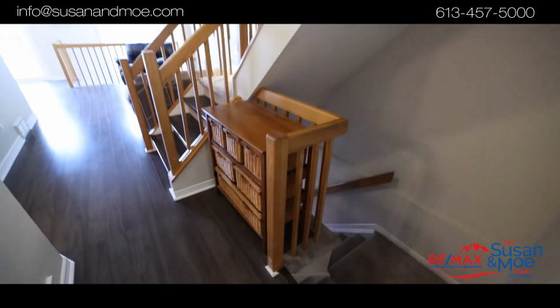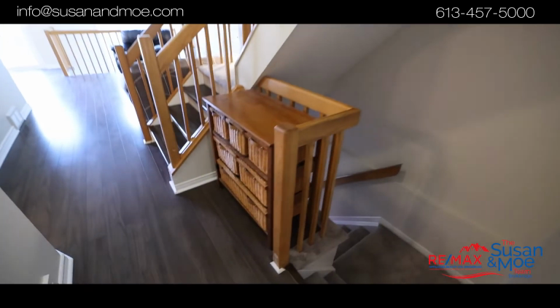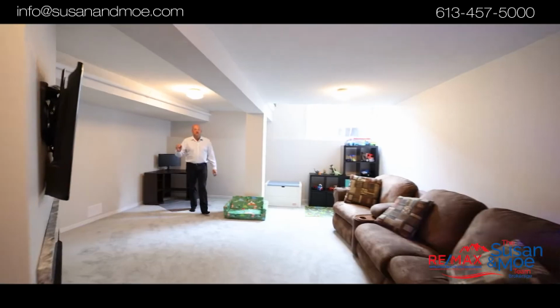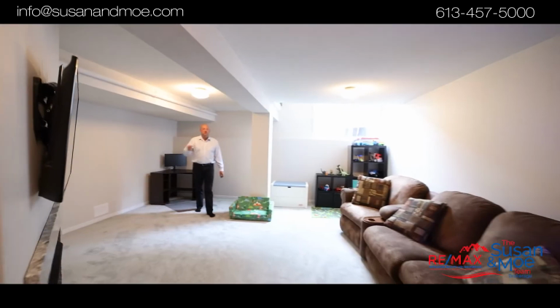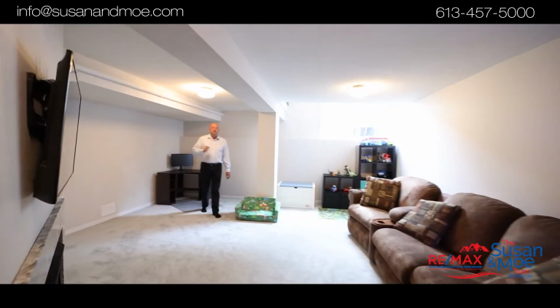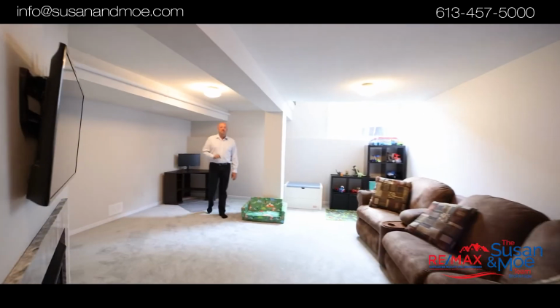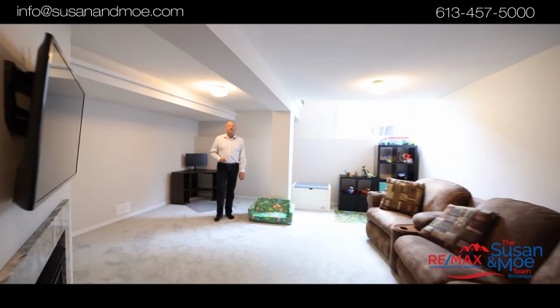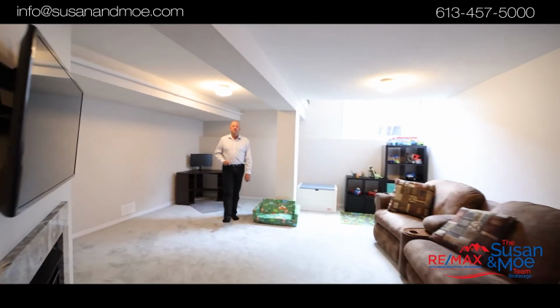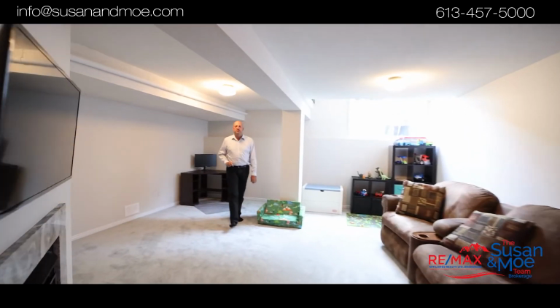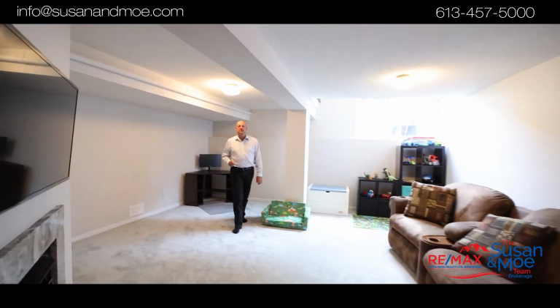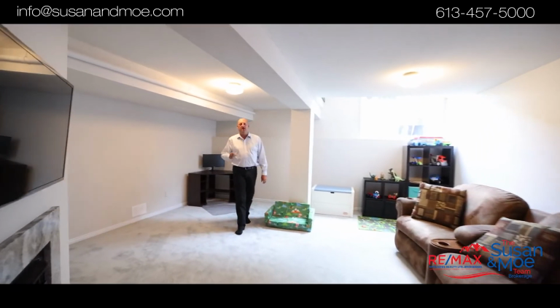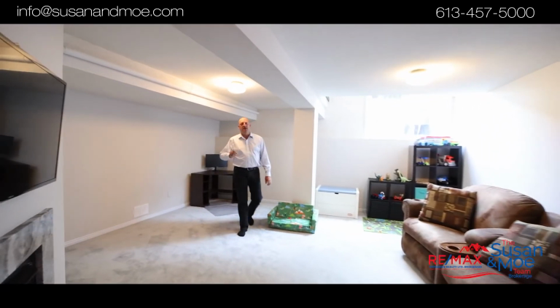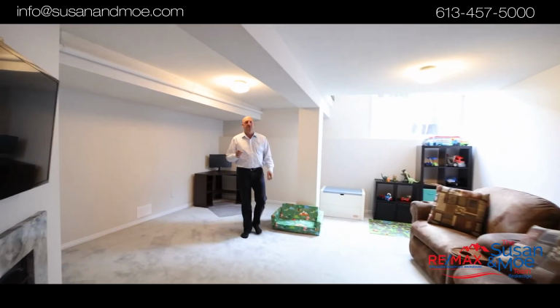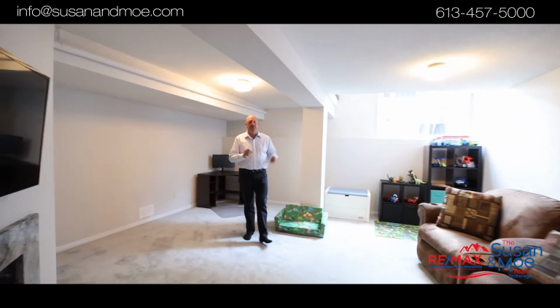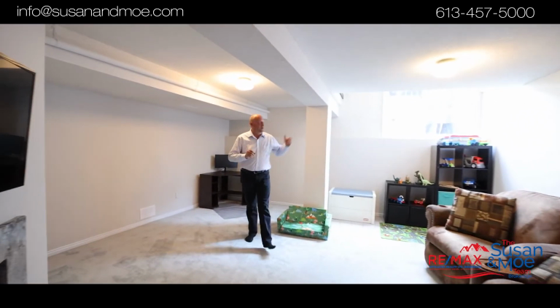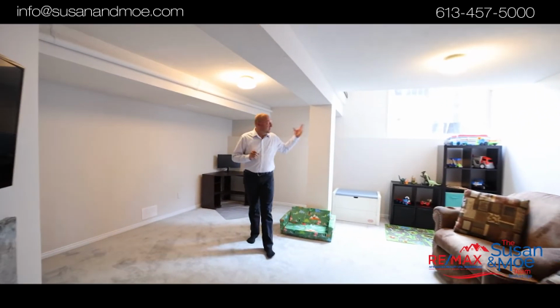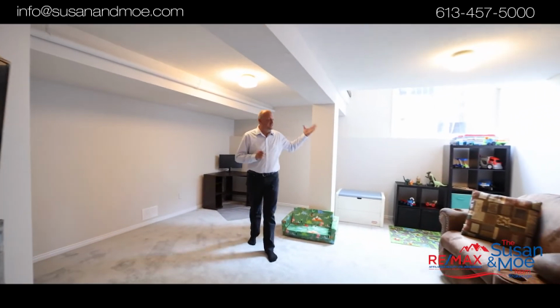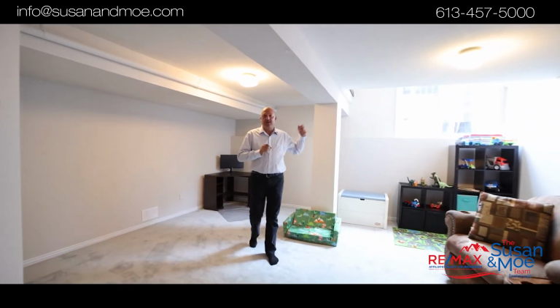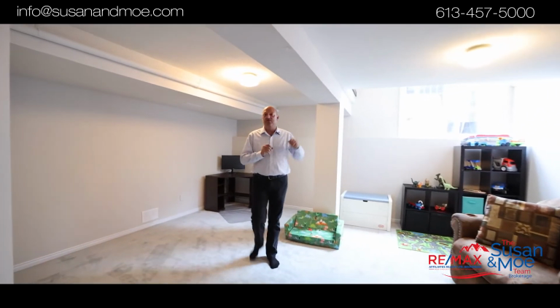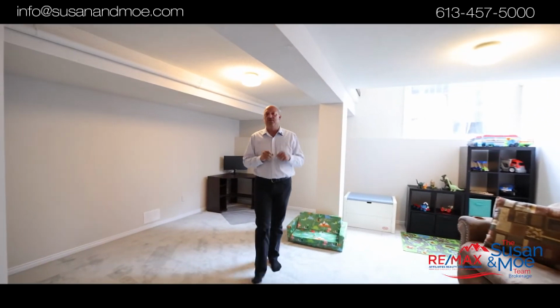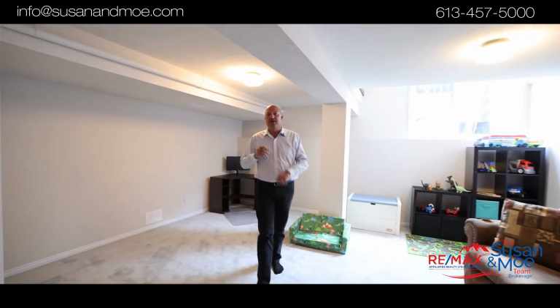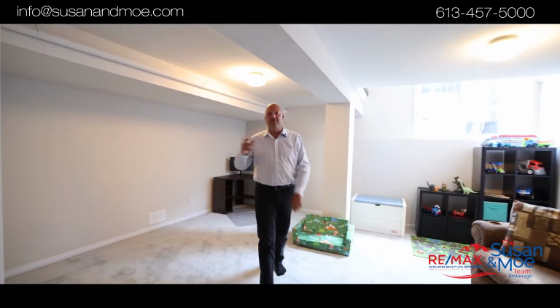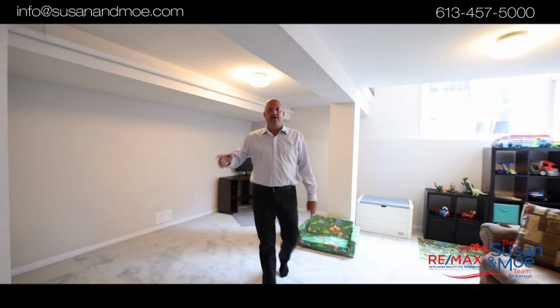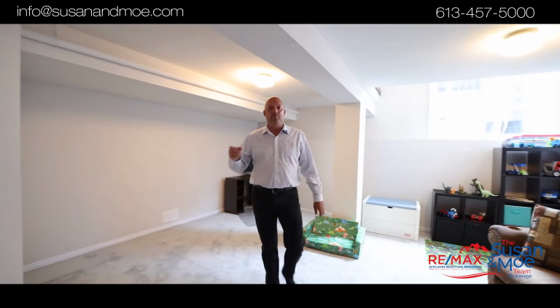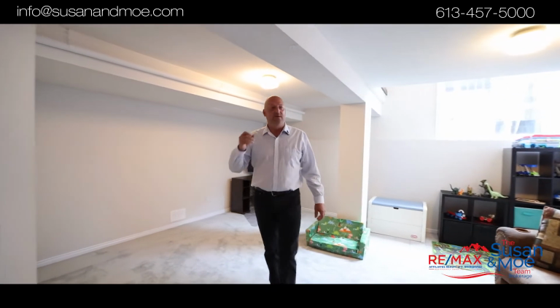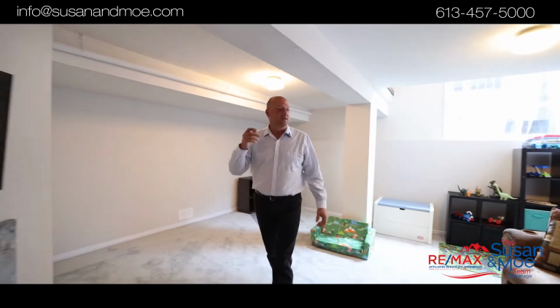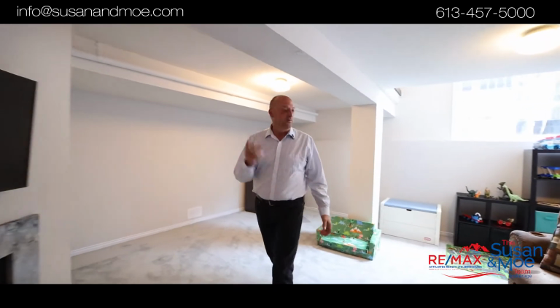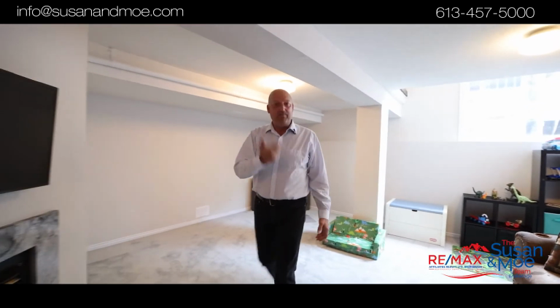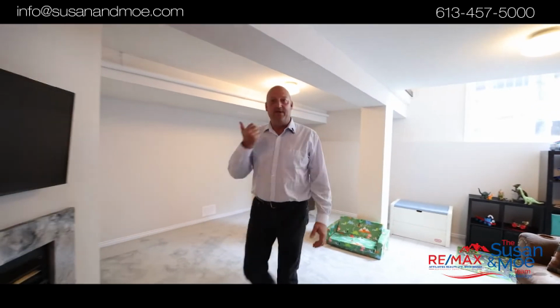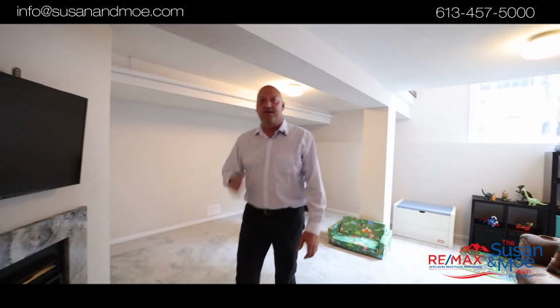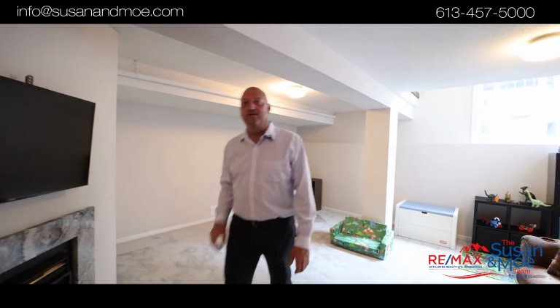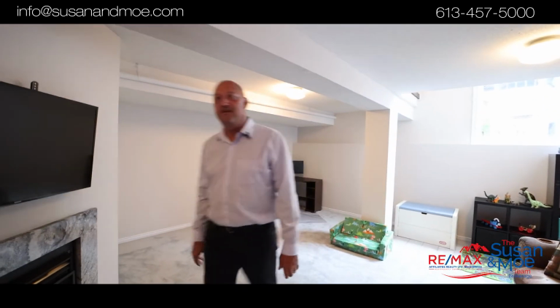And this lower level family room is awesome. You've got lots of natural light, a fireplace, and a great place to entertain.